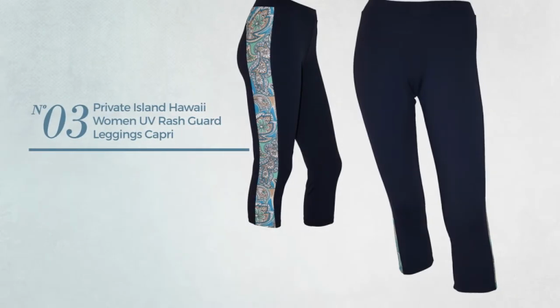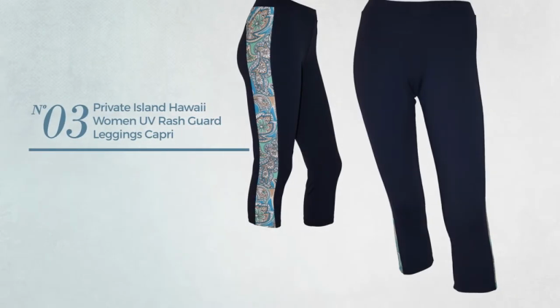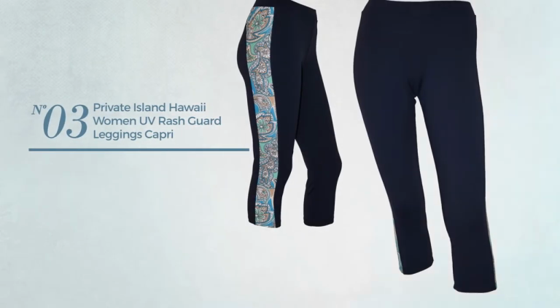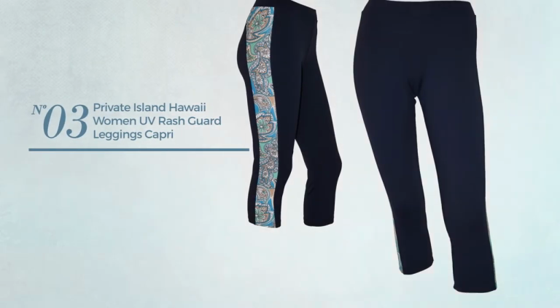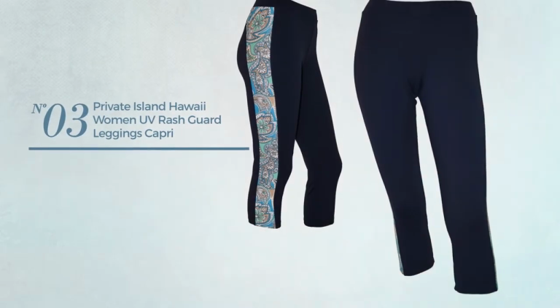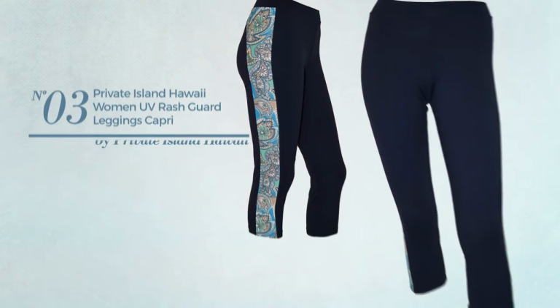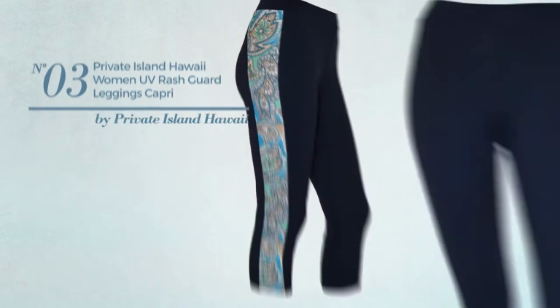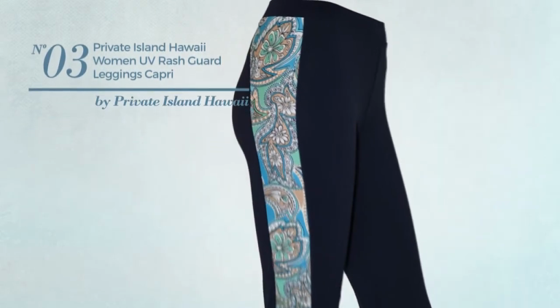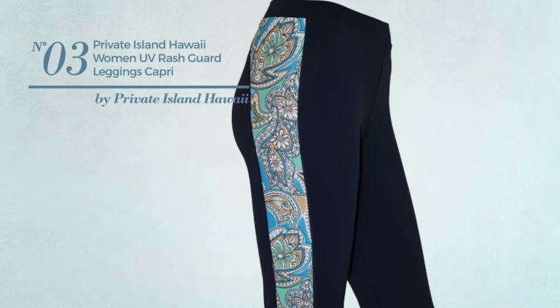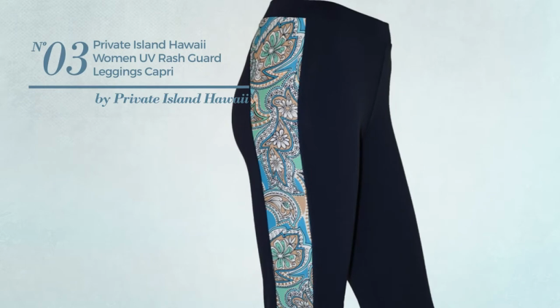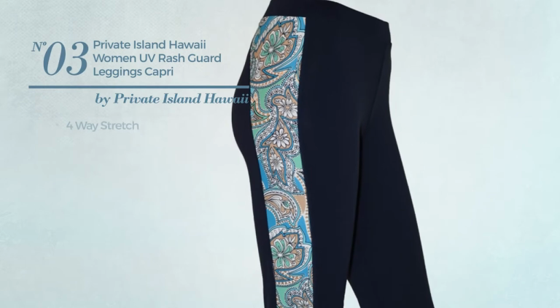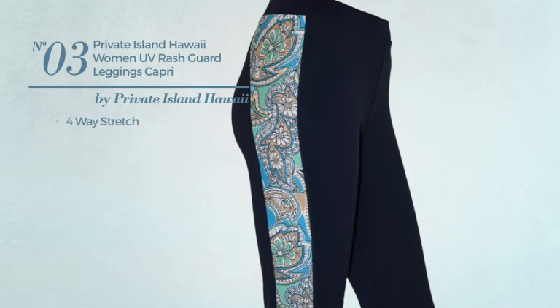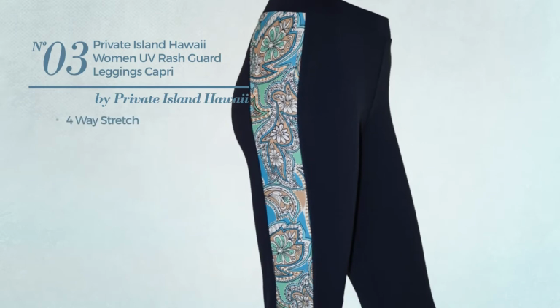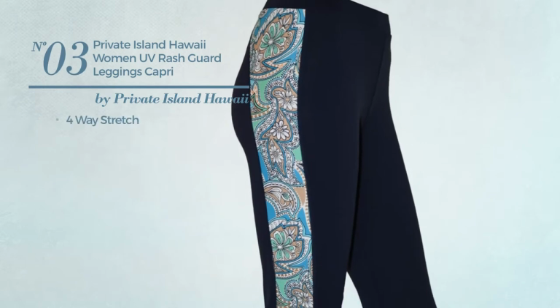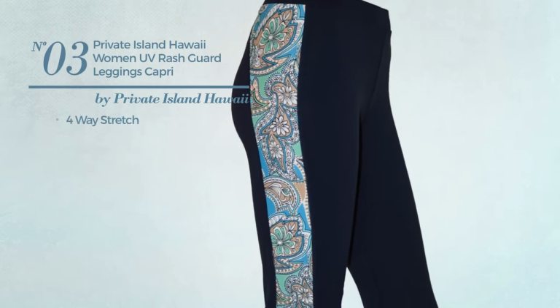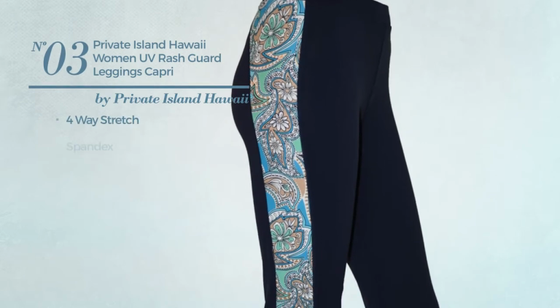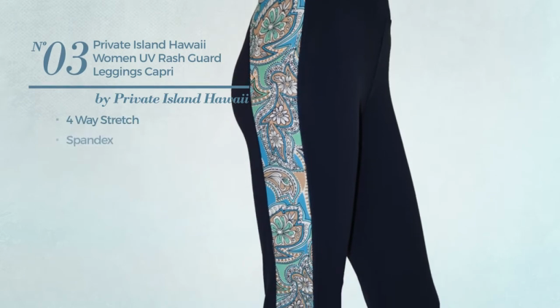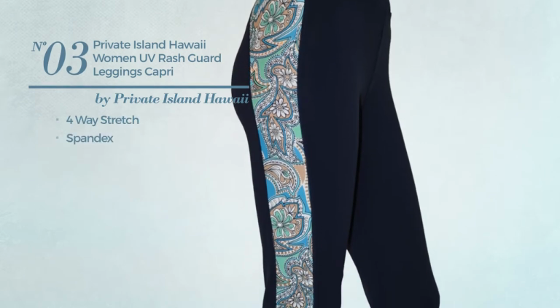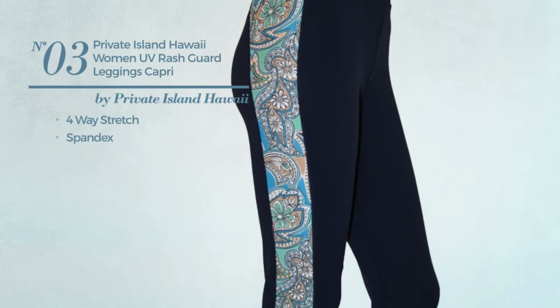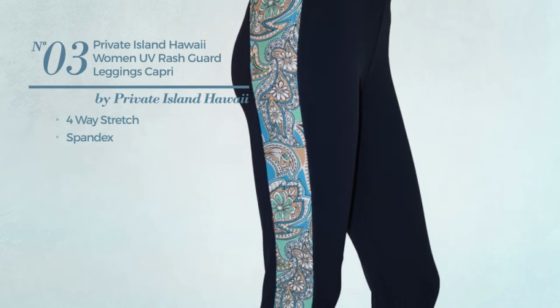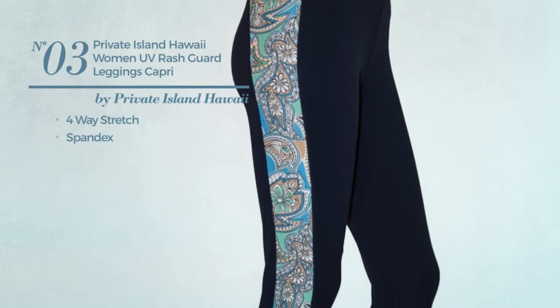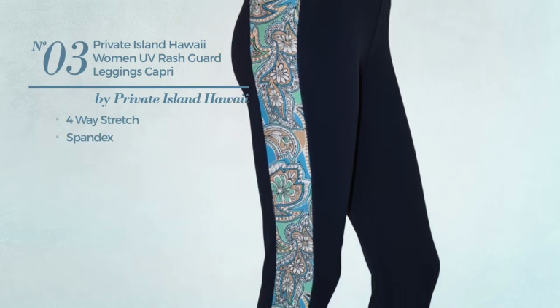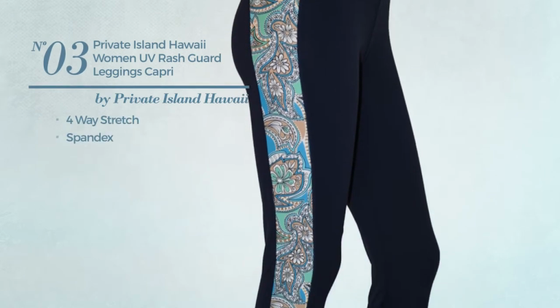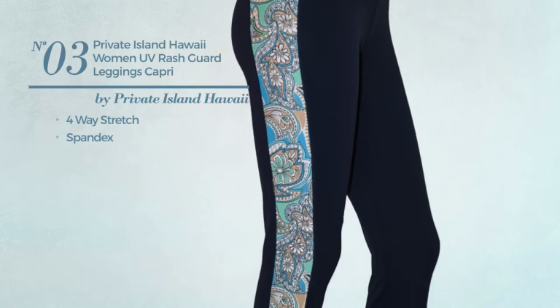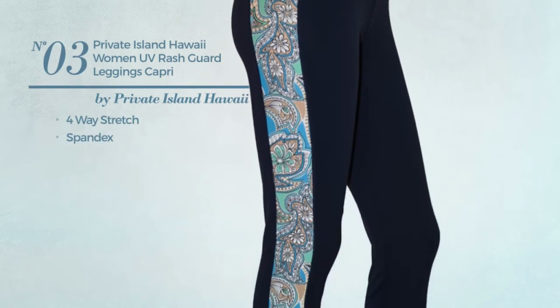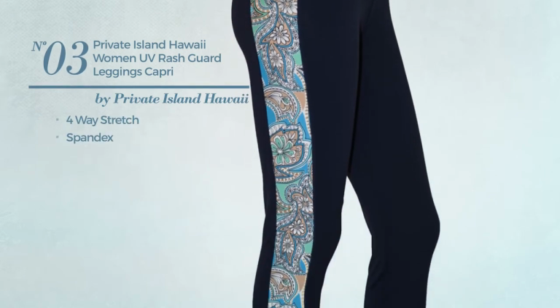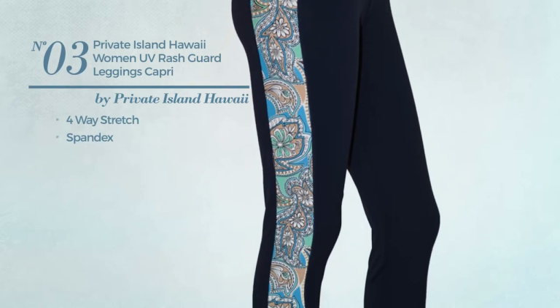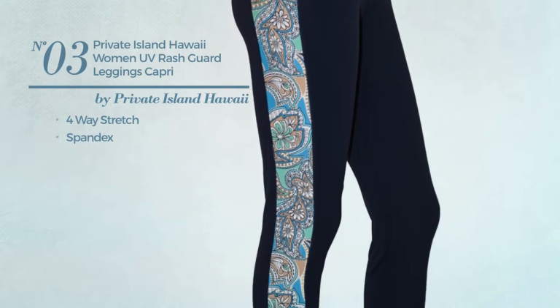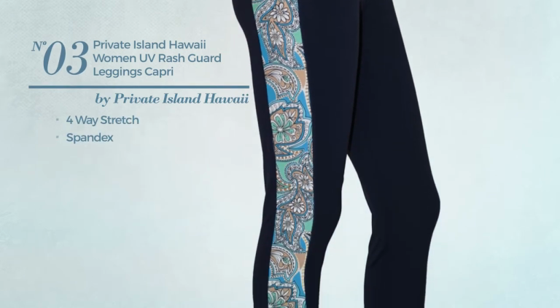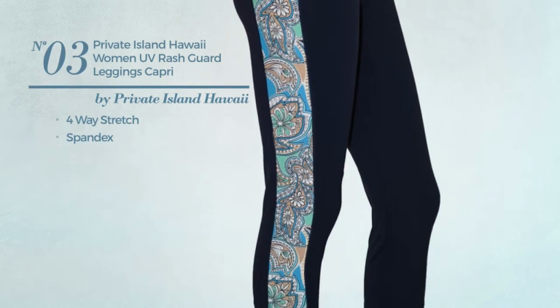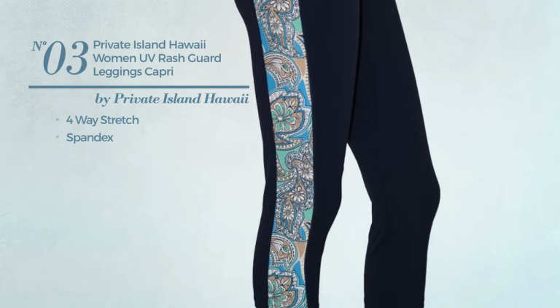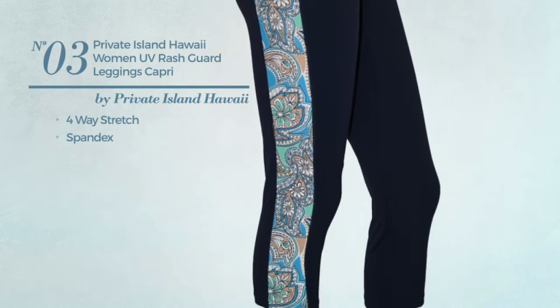Number 3. Made of four-way stretch spandex. Available in 14 more colors.